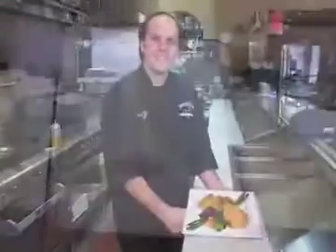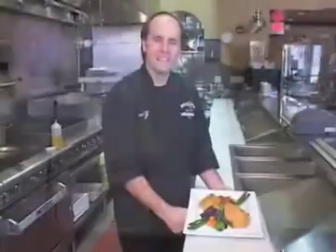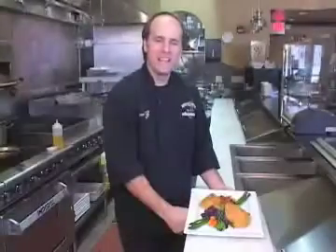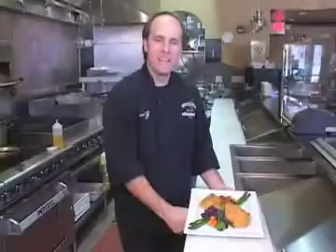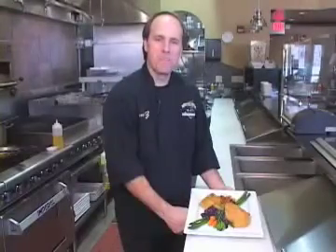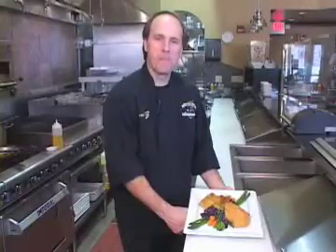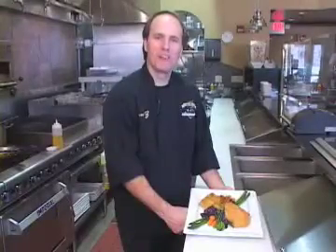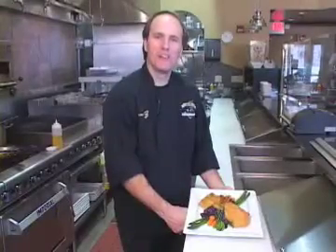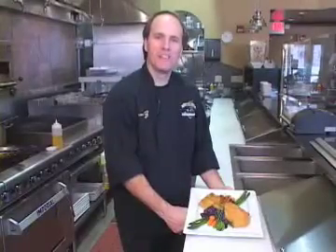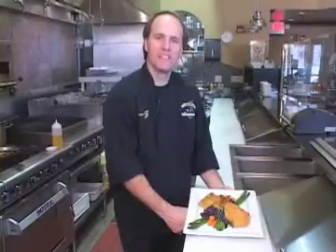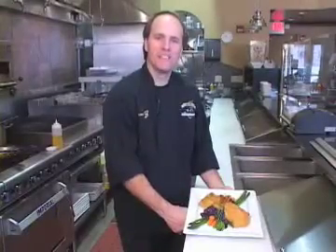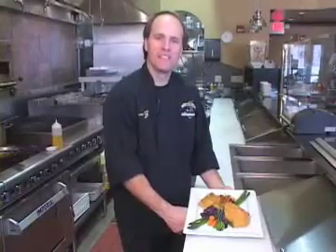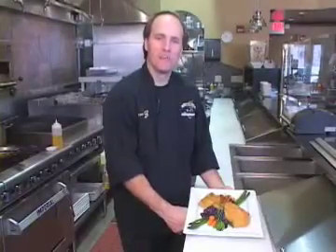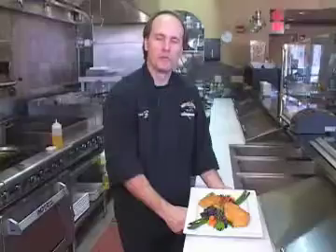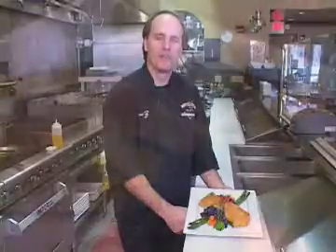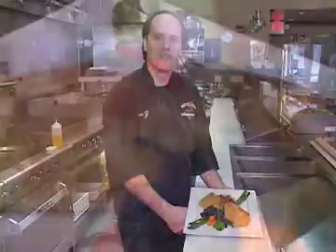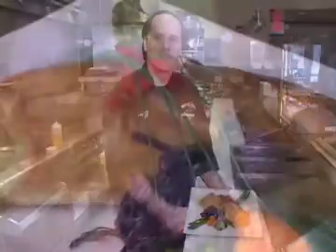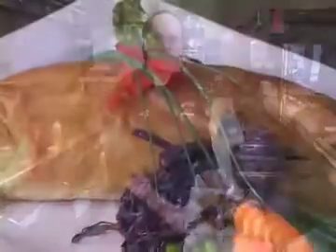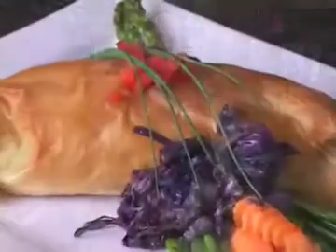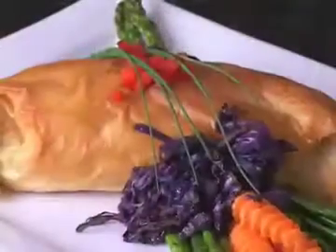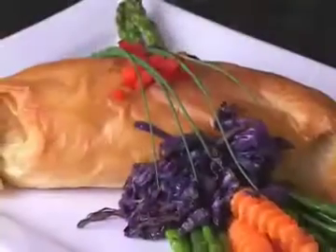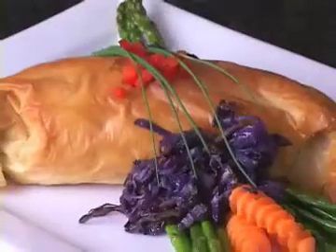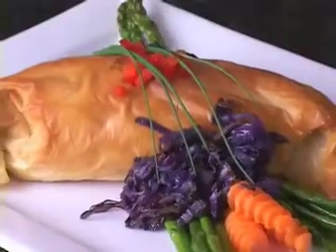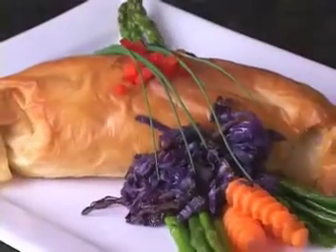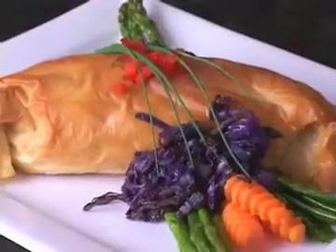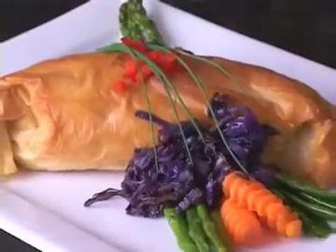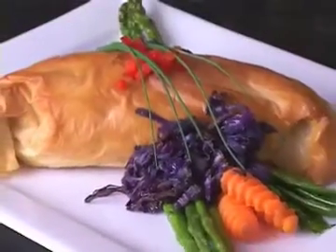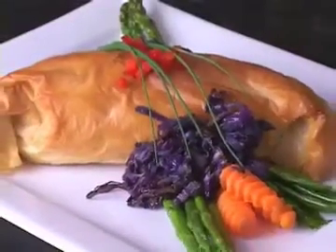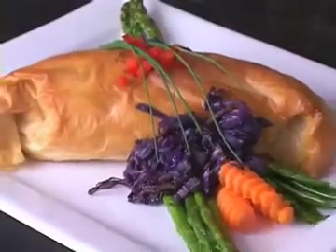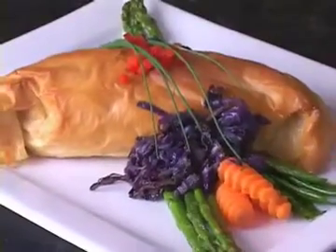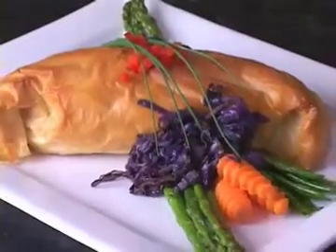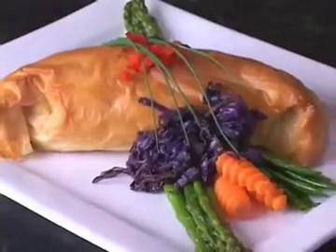And that's how we prepare the seafood strudel here at the Cornerstone Bistro in Tradition Square. Thank you for watching.